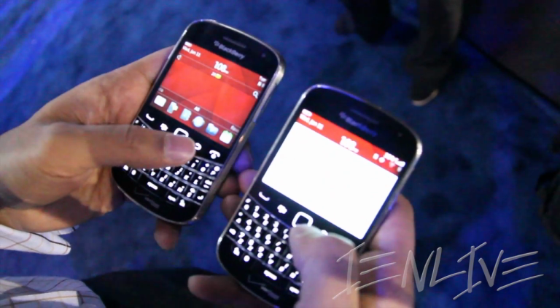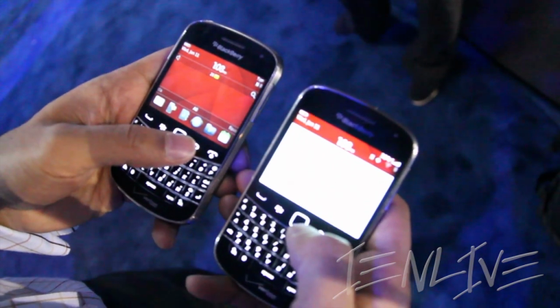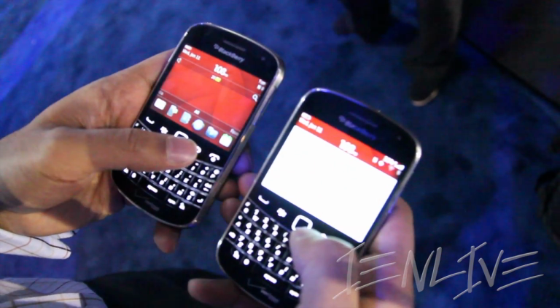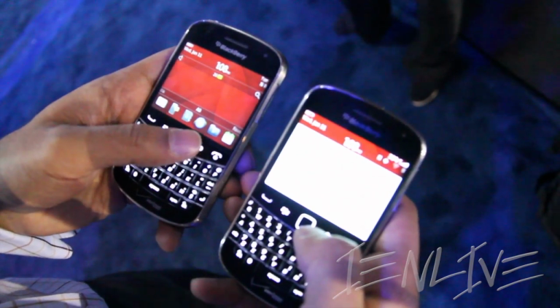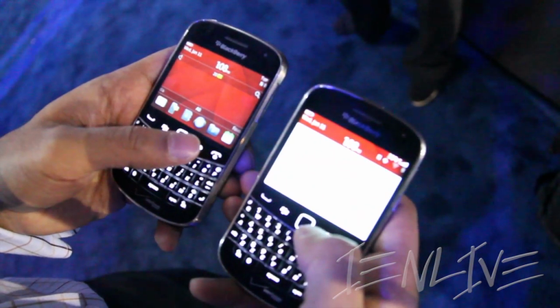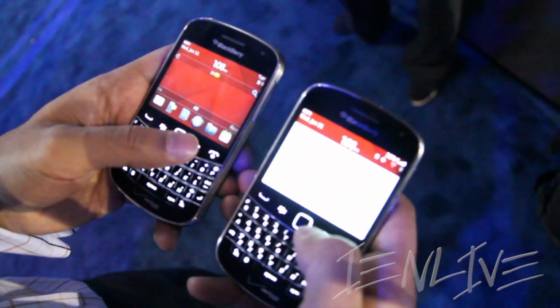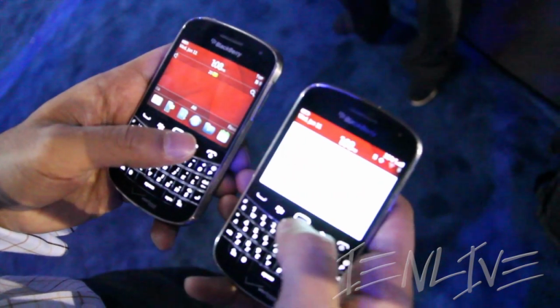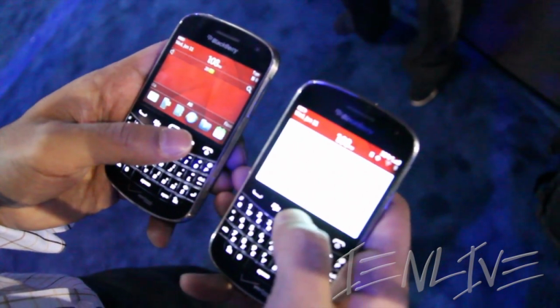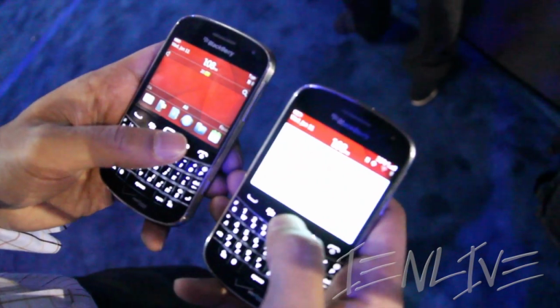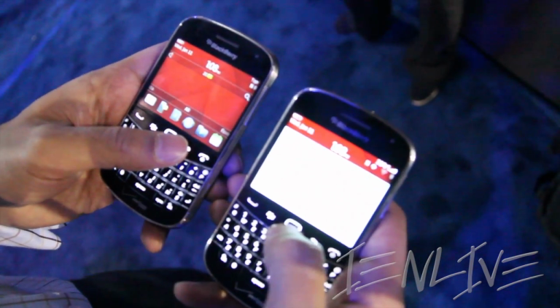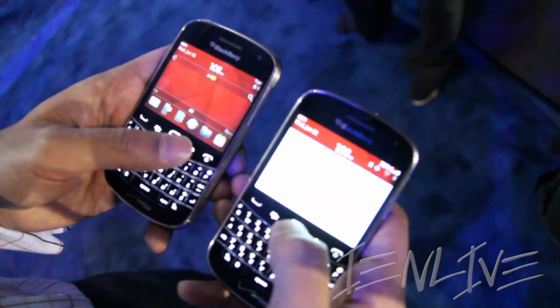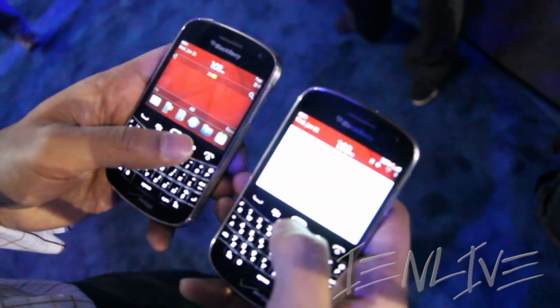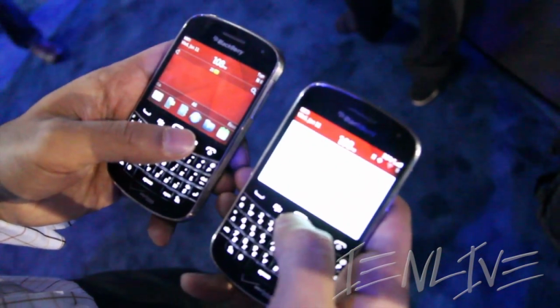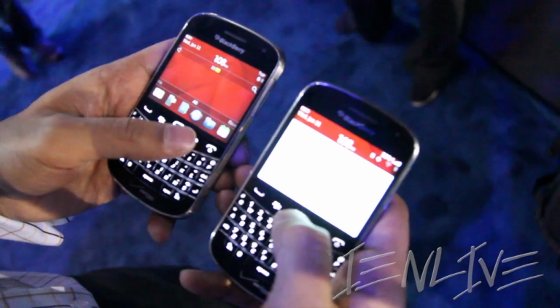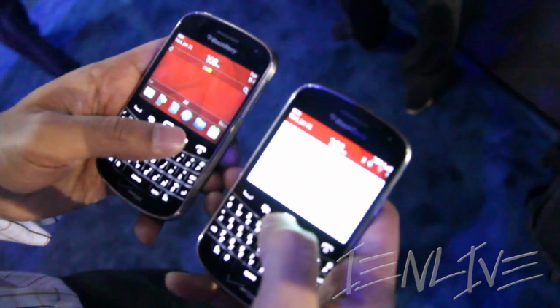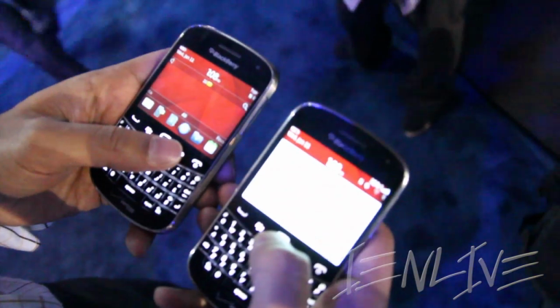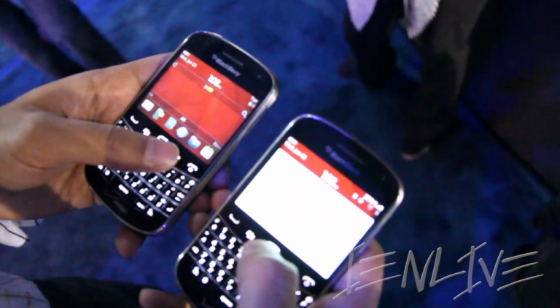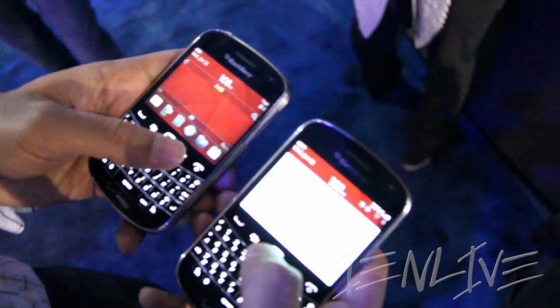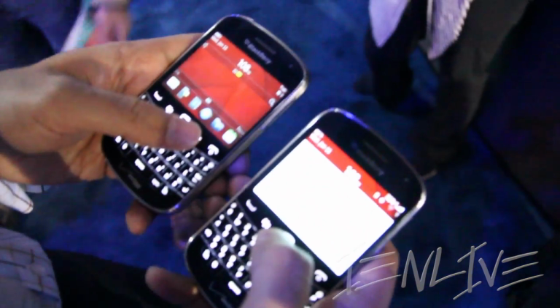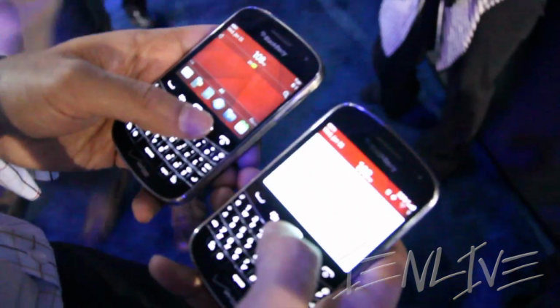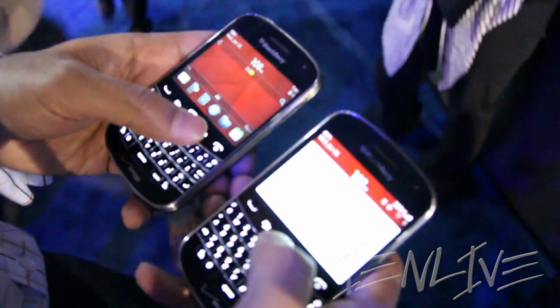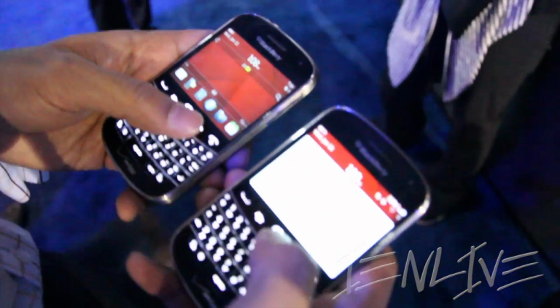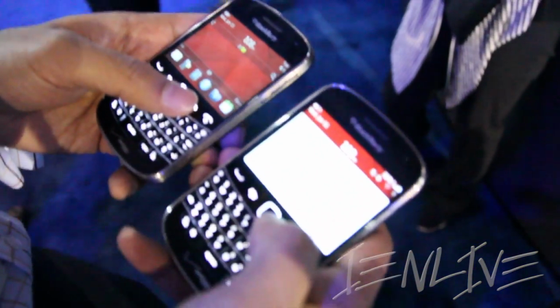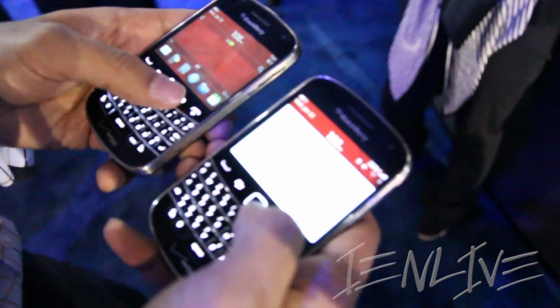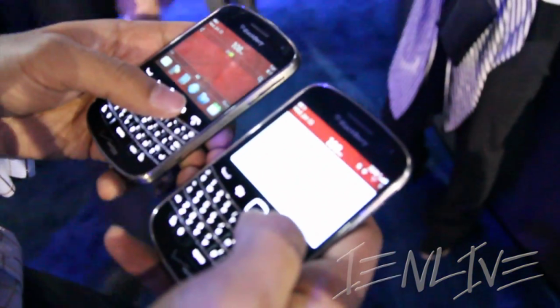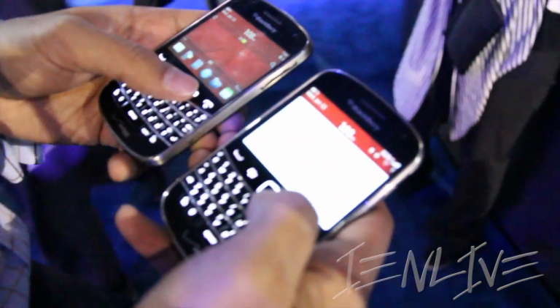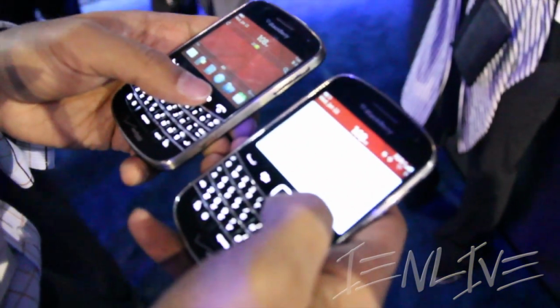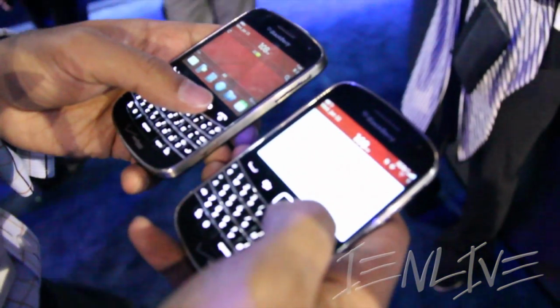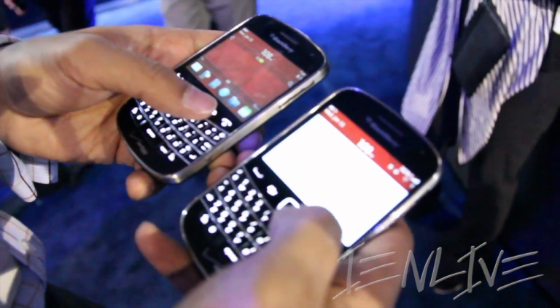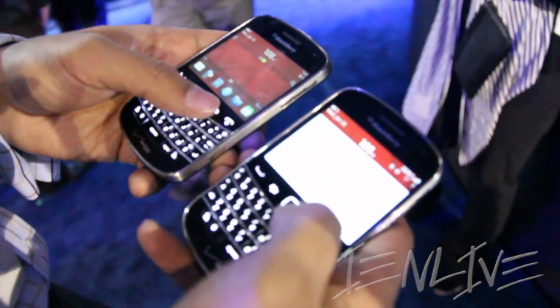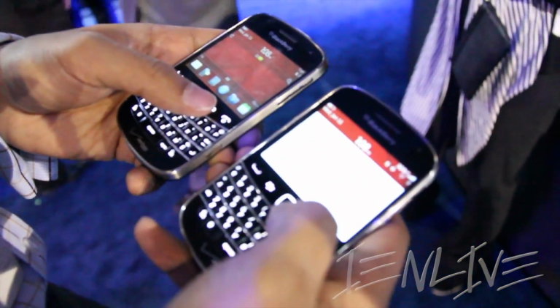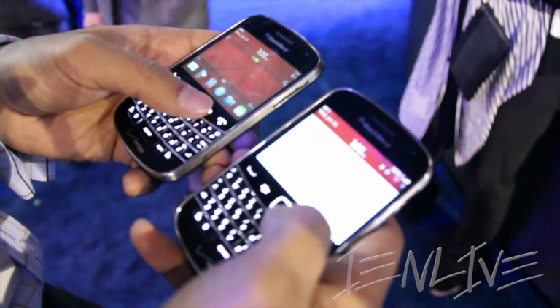If you have tablets or laptops and you want to be productive while you're on the go, you don't have to hunt down Wi-Fi hotspots.